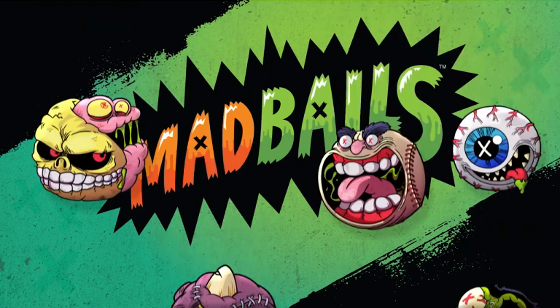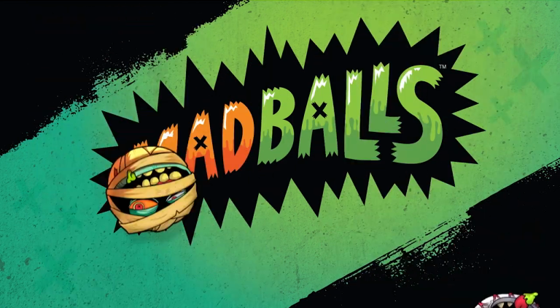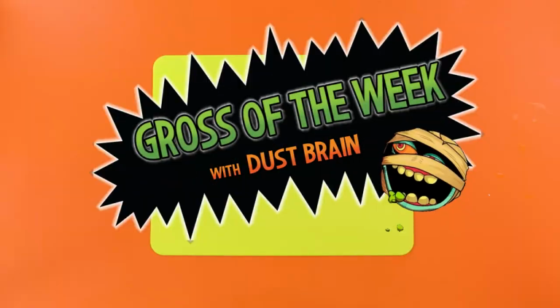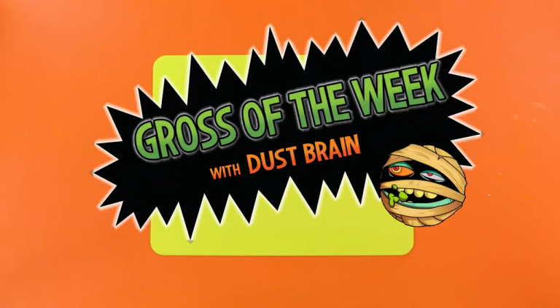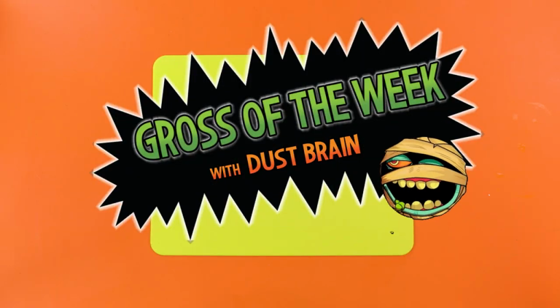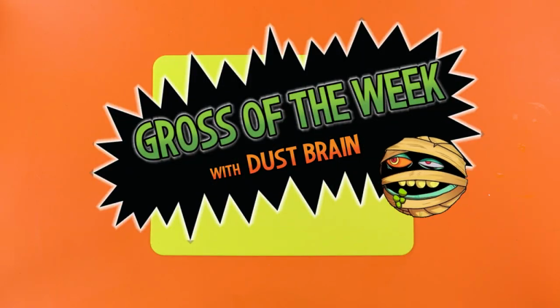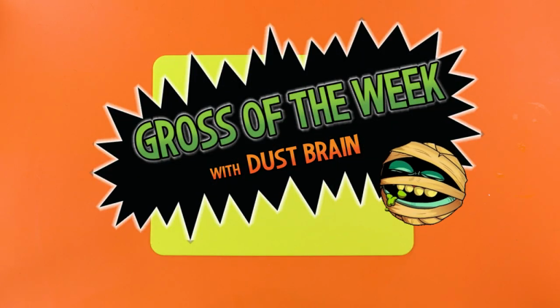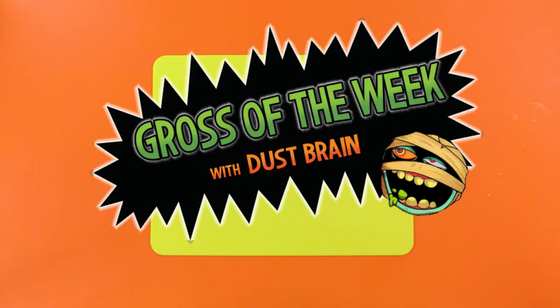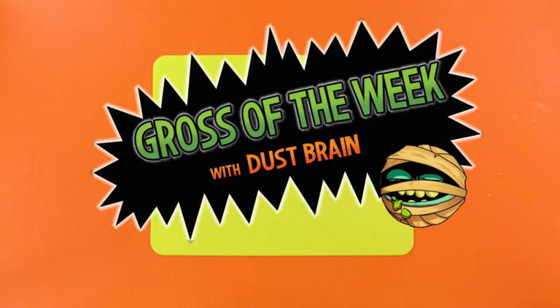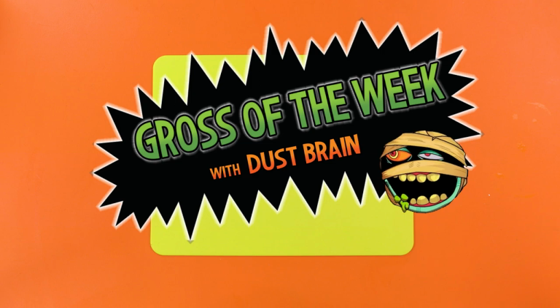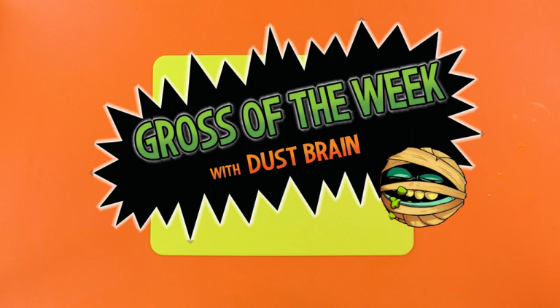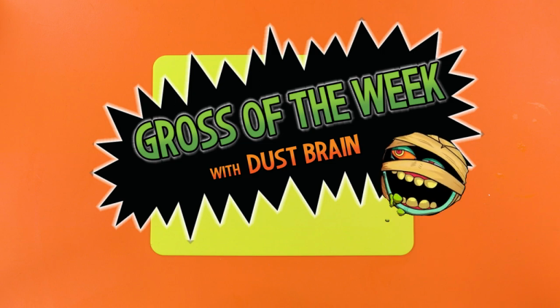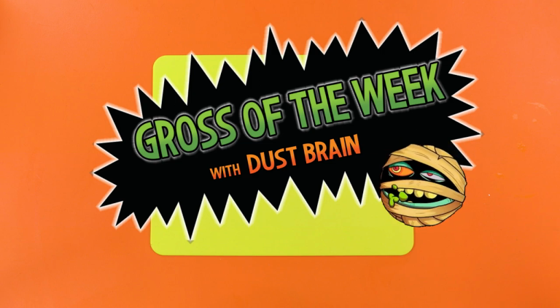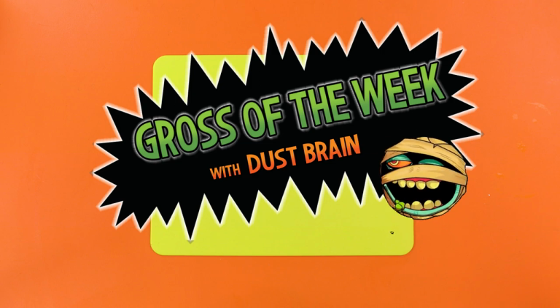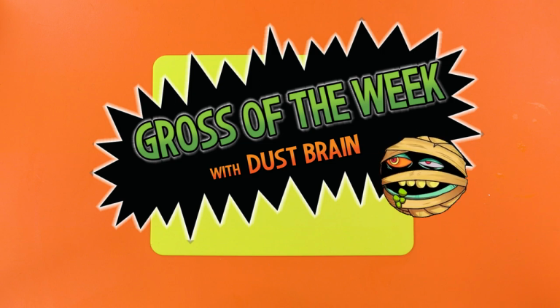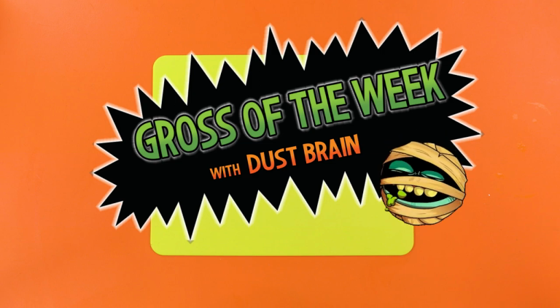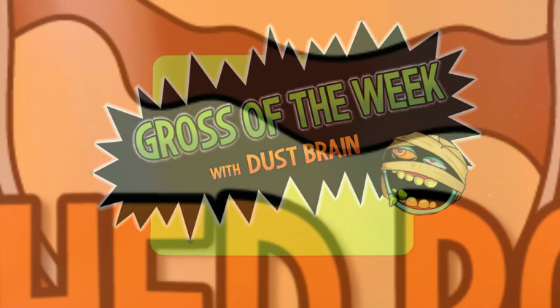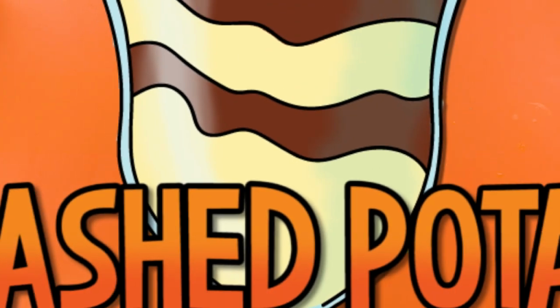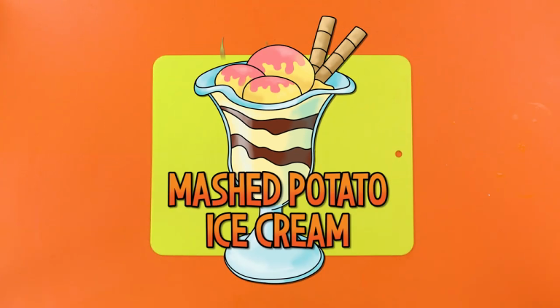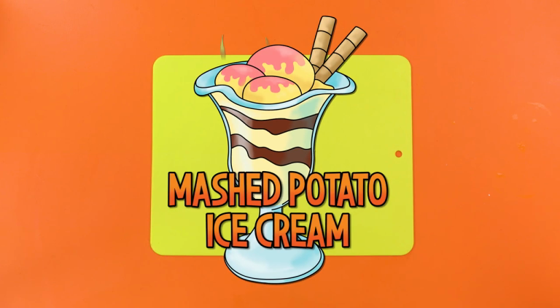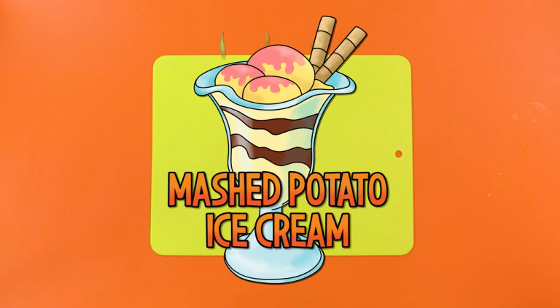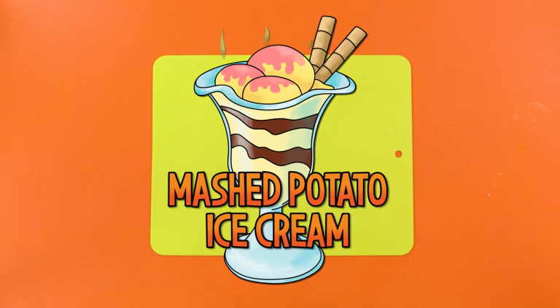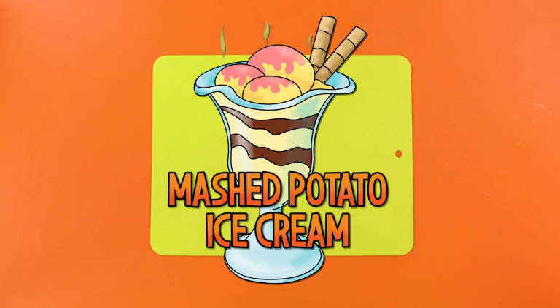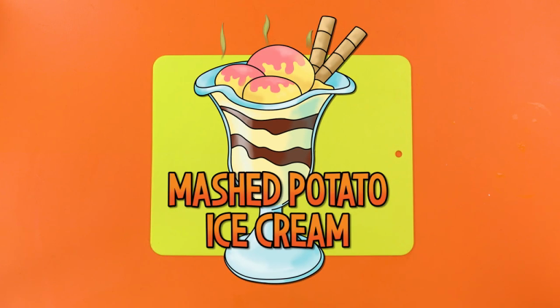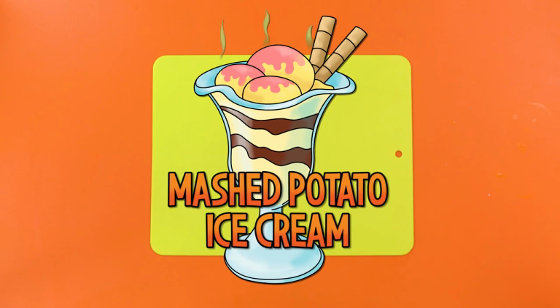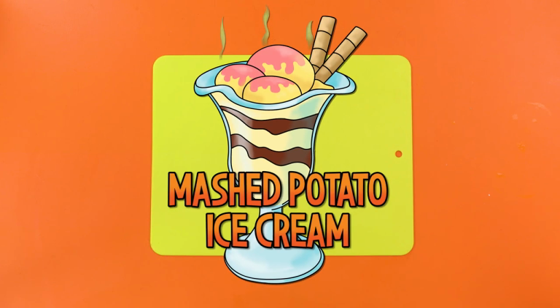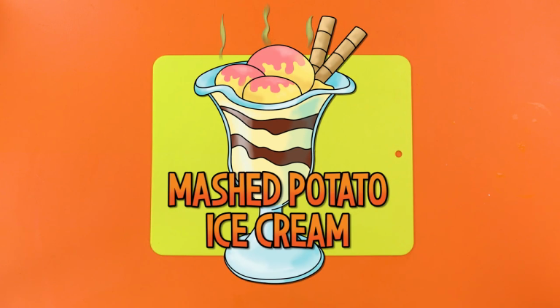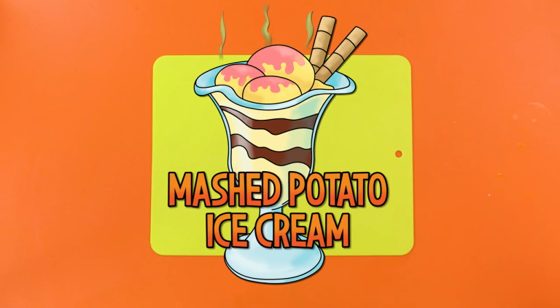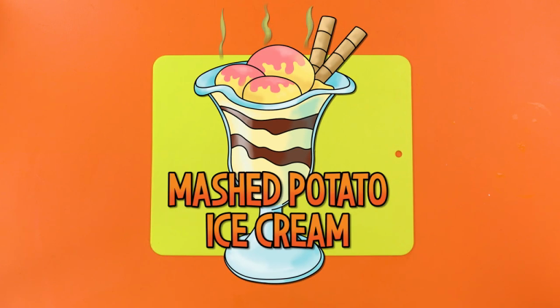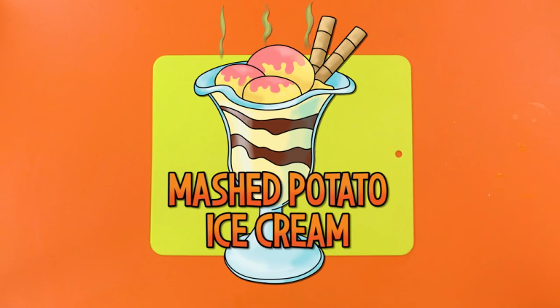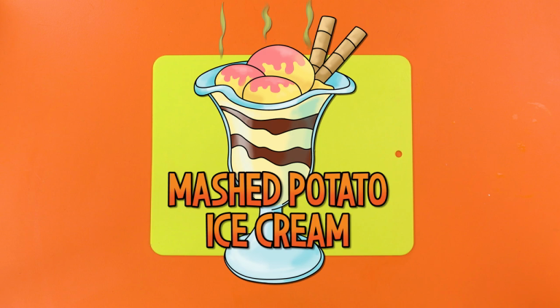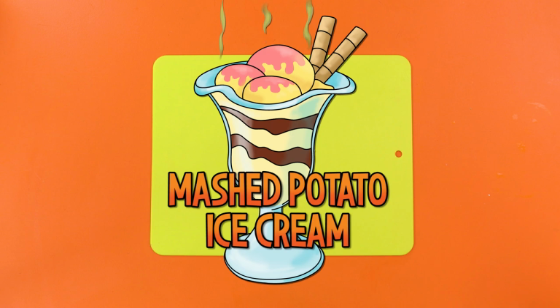This week's gross creation is a great prank to pull on your friends. Mashed potato ice cream! Sounds delish!